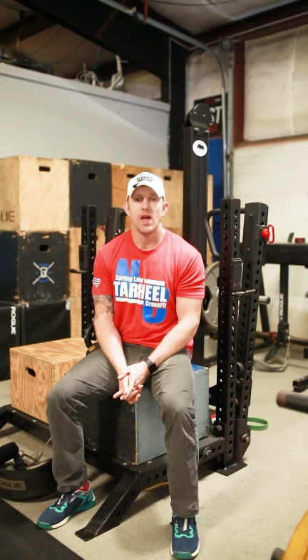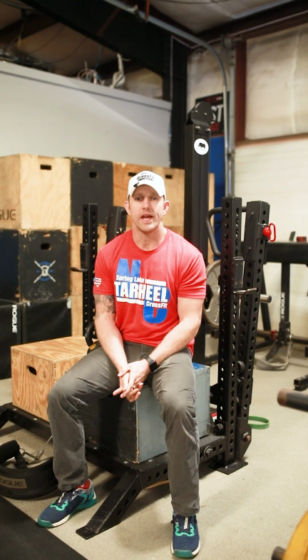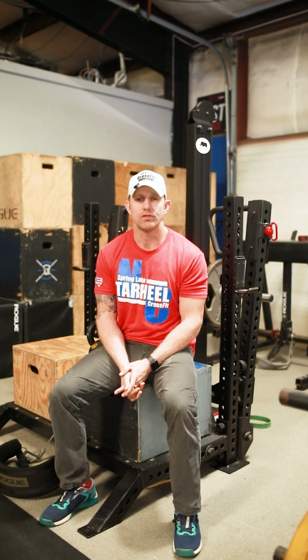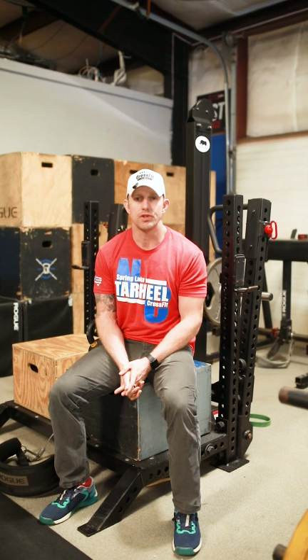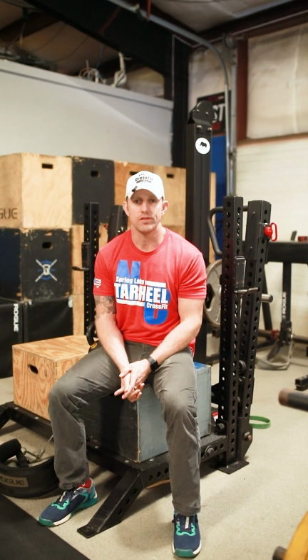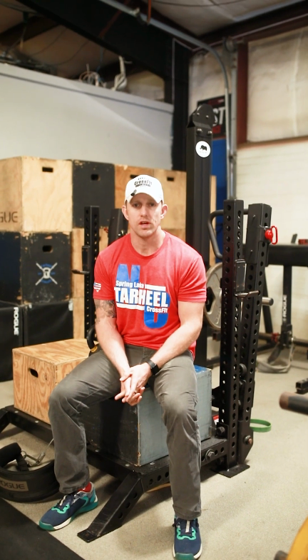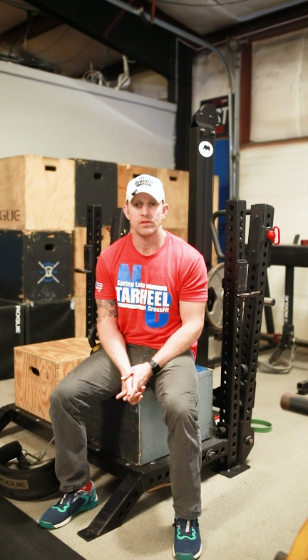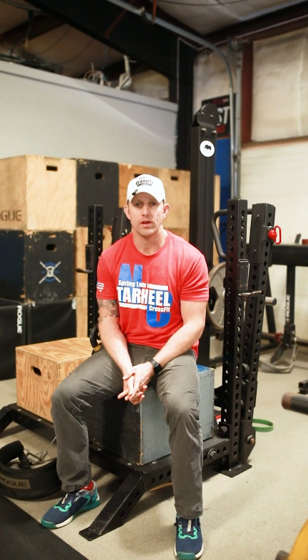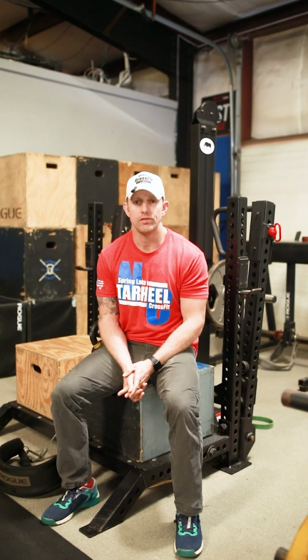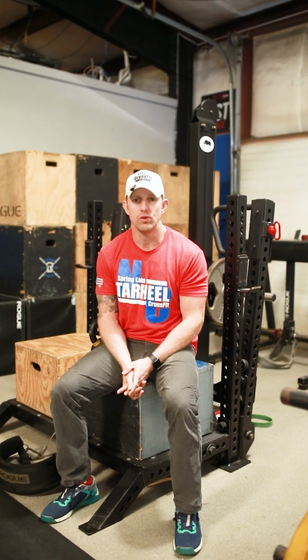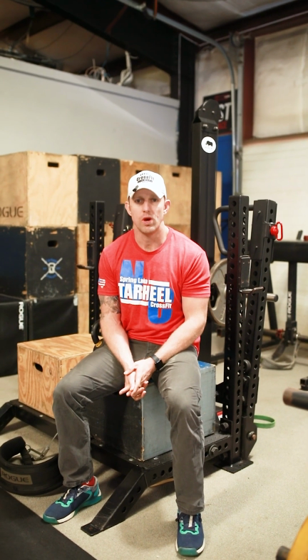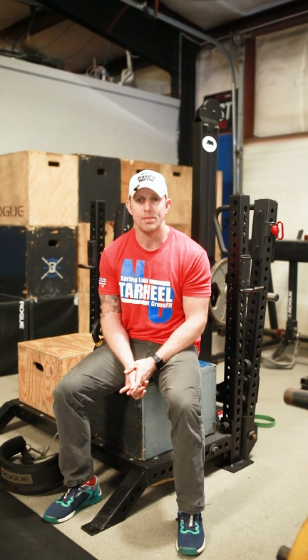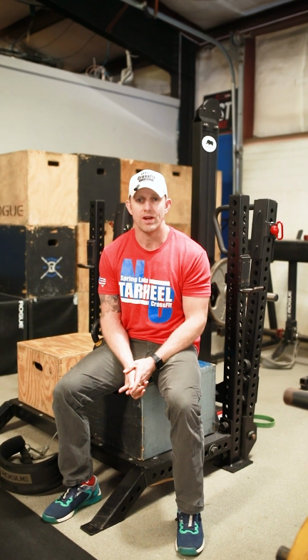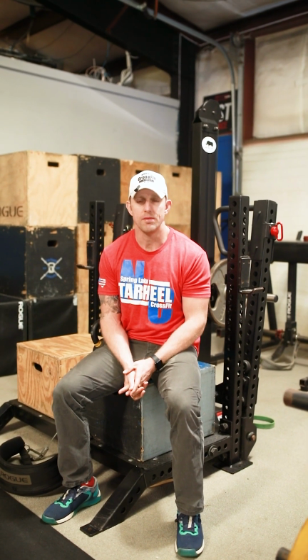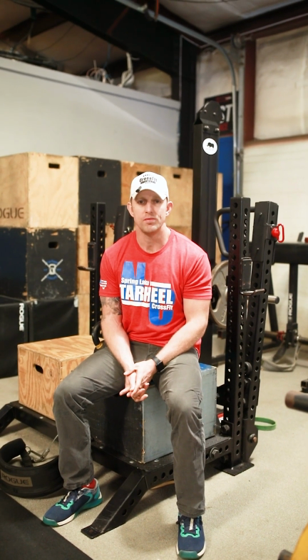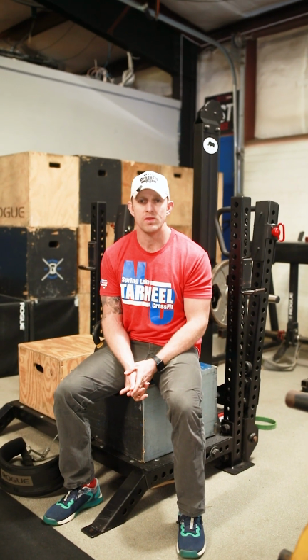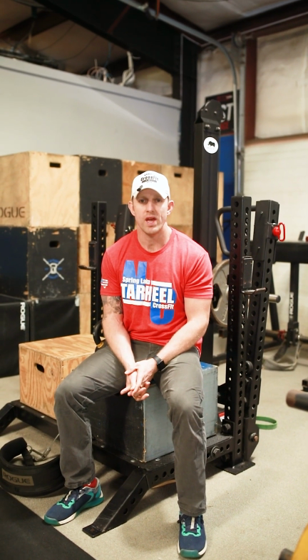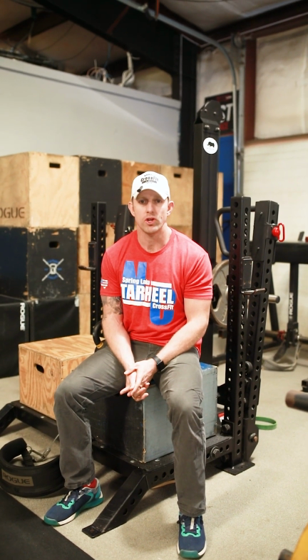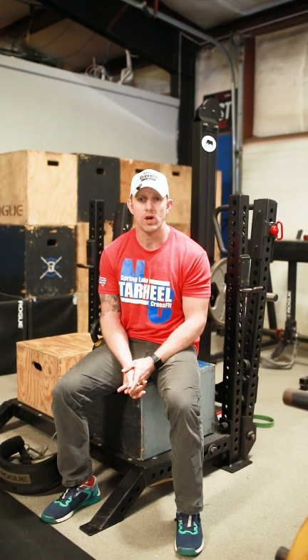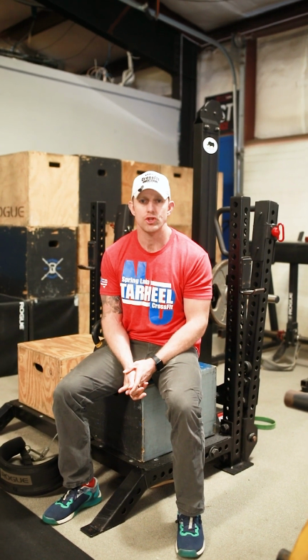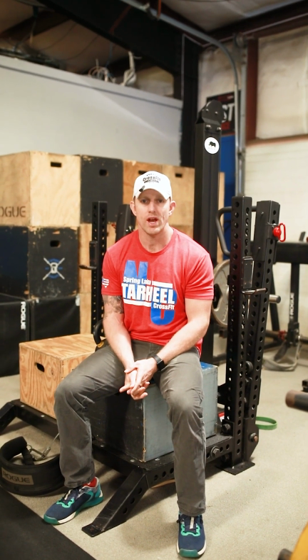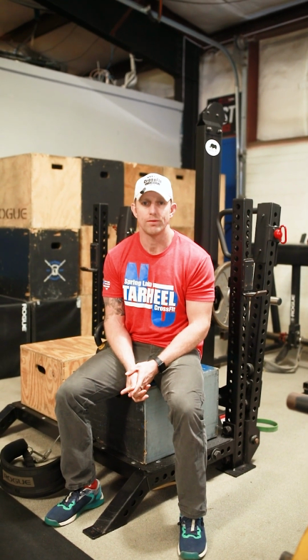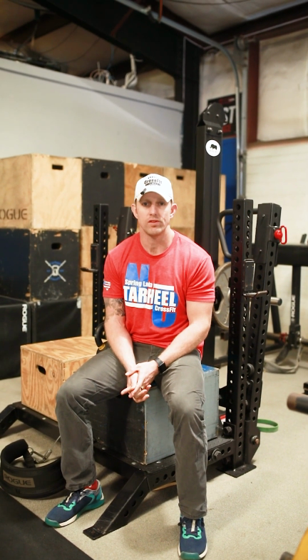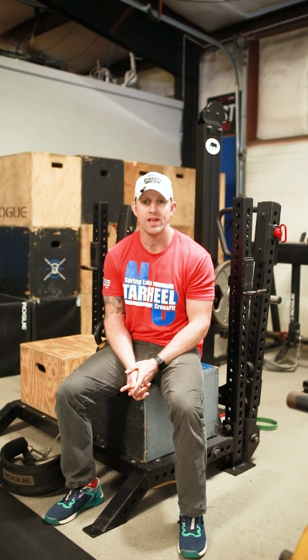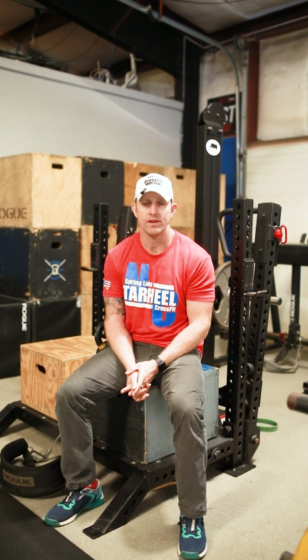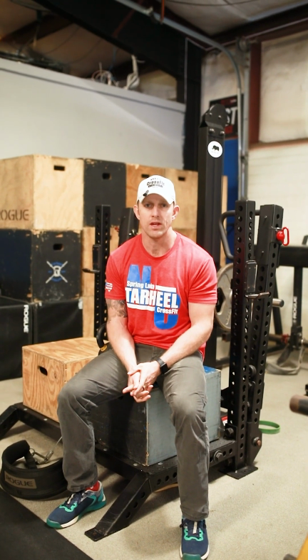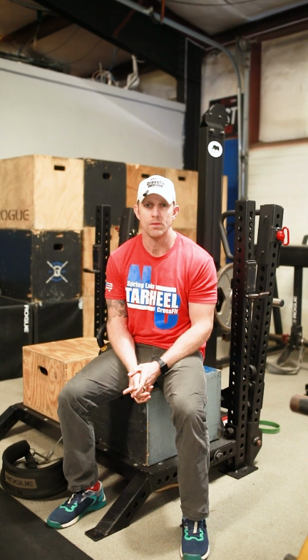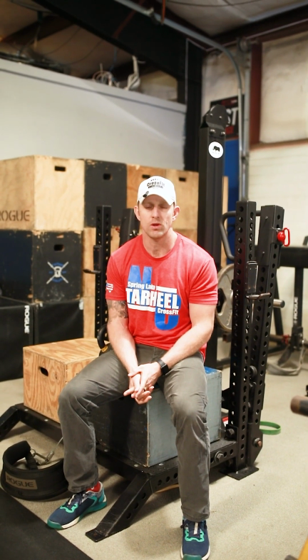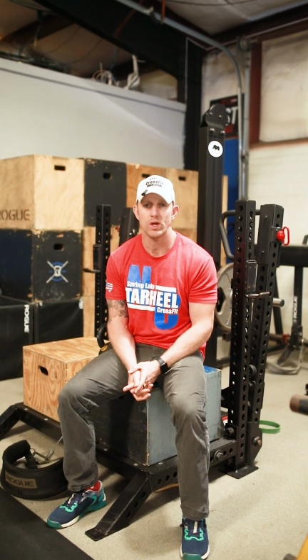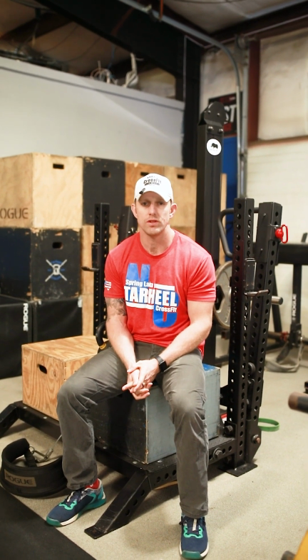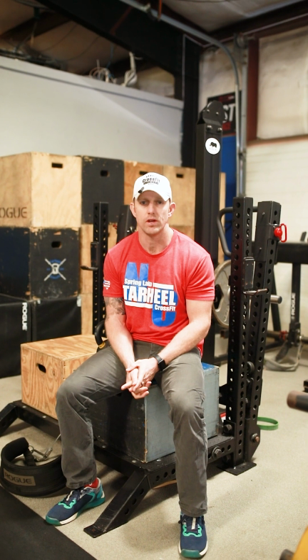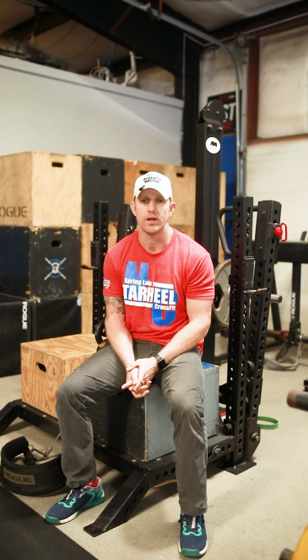Hey guys, Coach Justin here. I'm going to be talking to you about a movement that we have in our grind track for today that I've gotten a little bit of questions on.